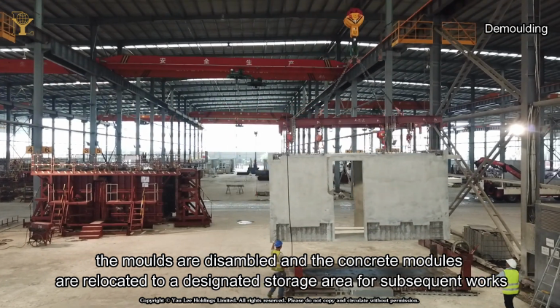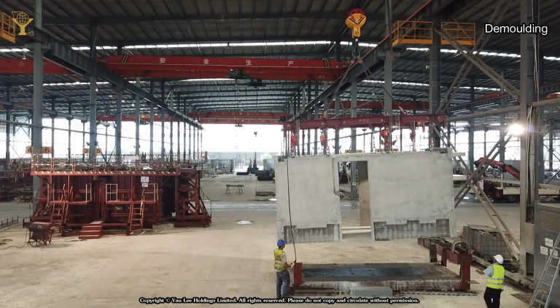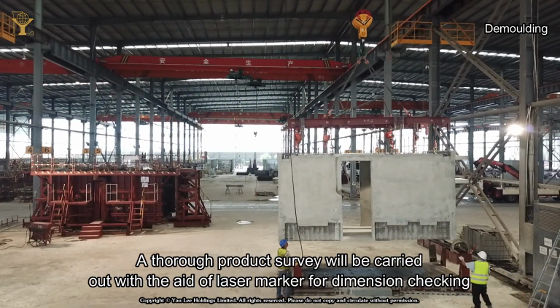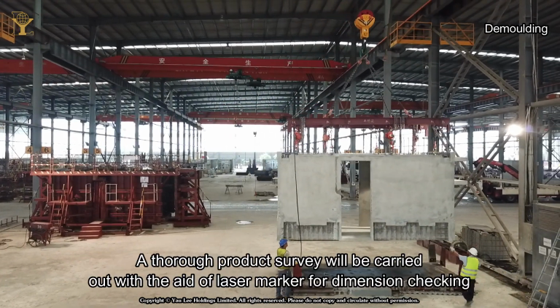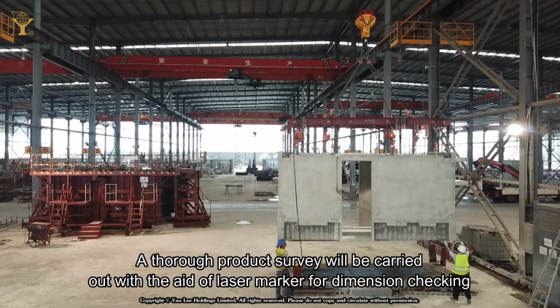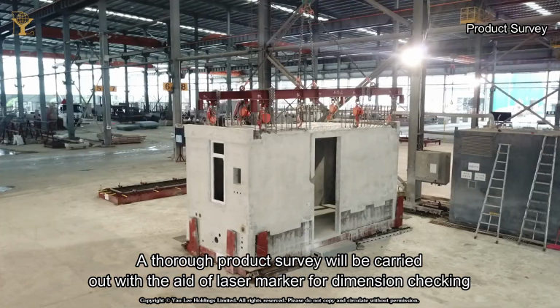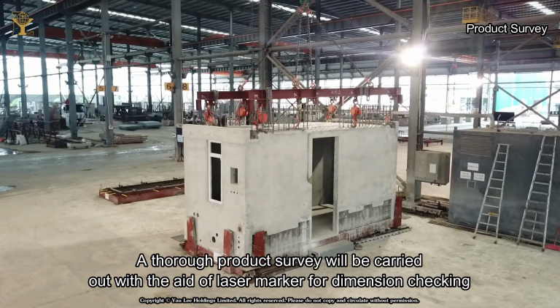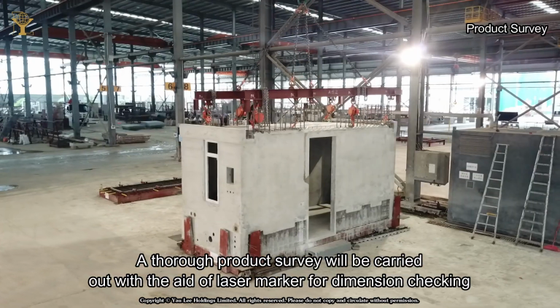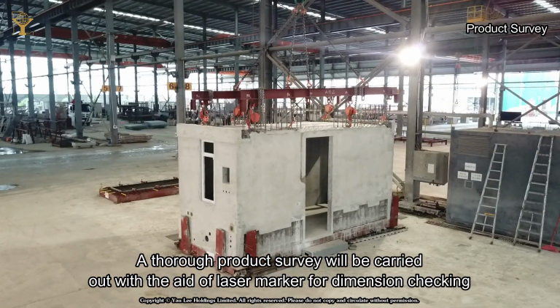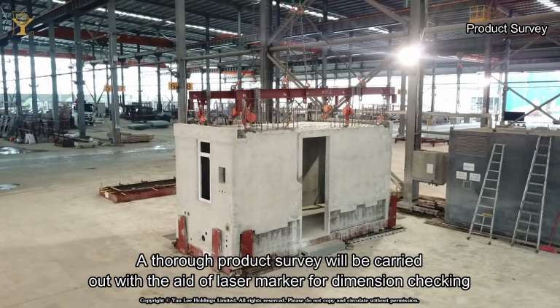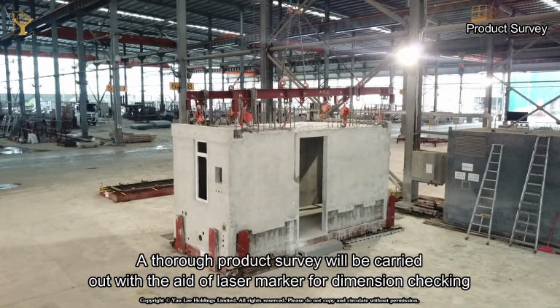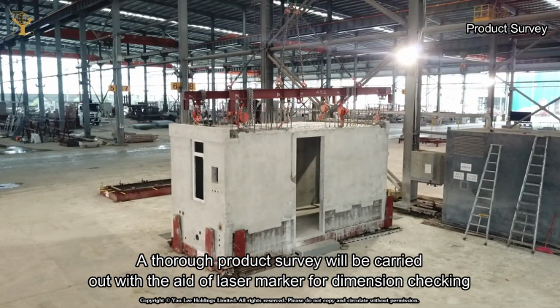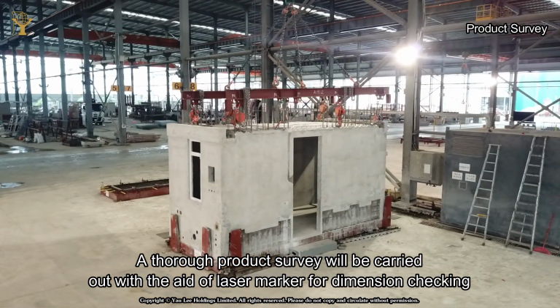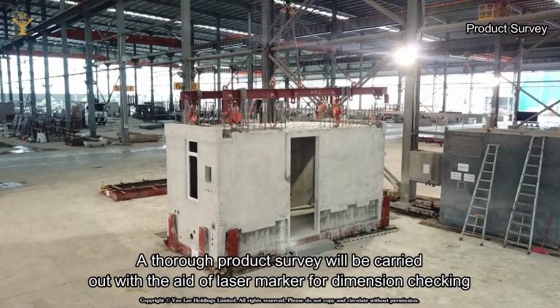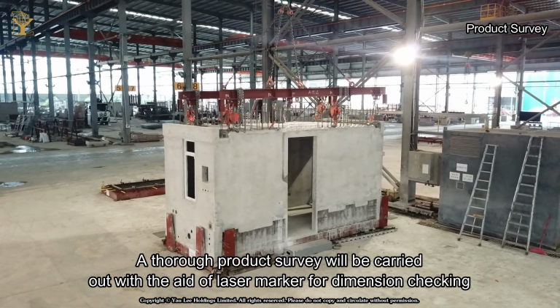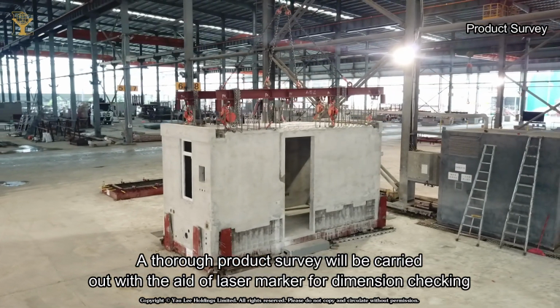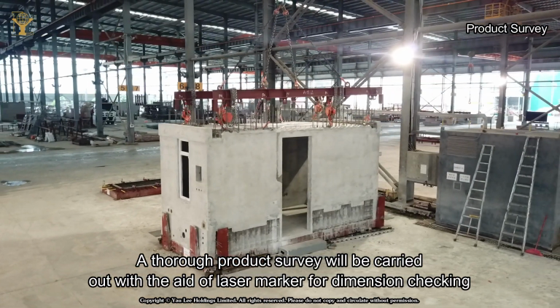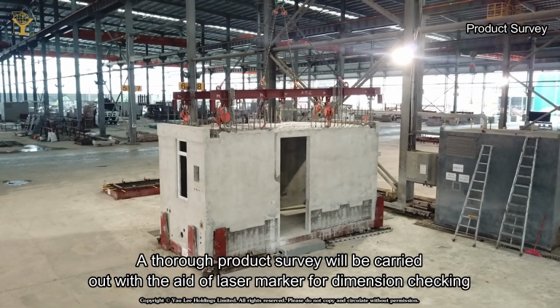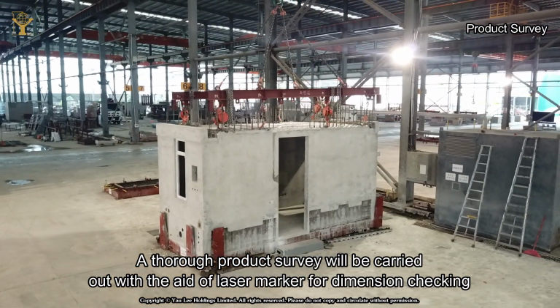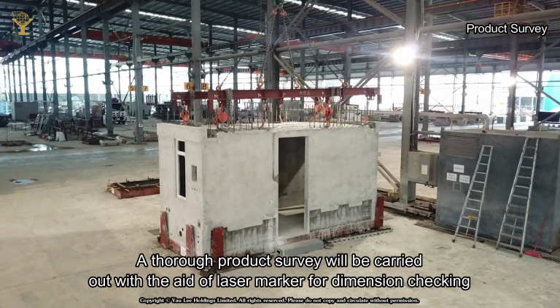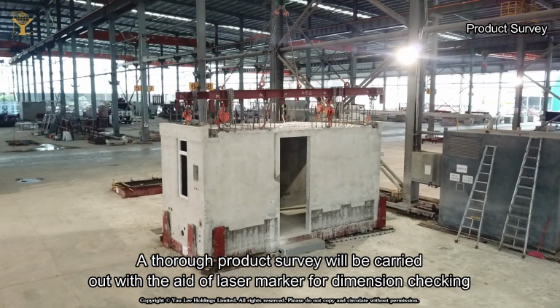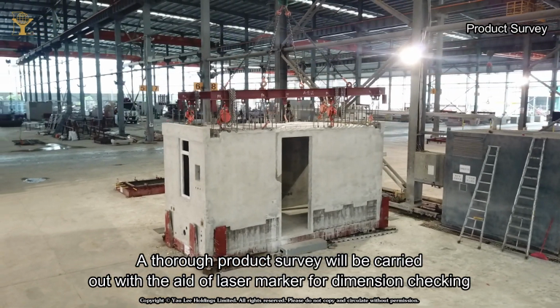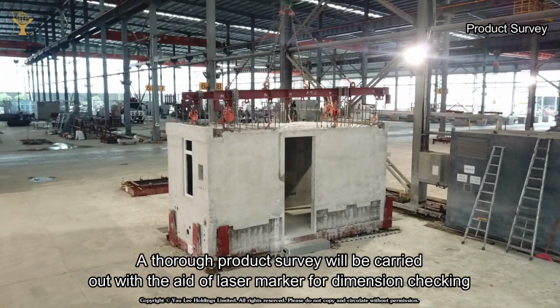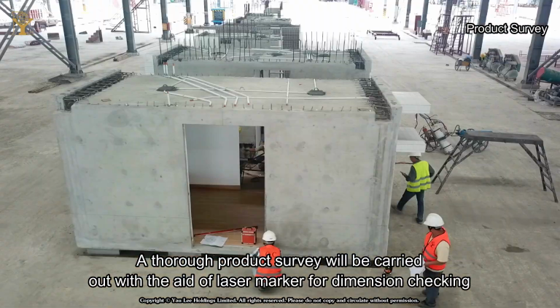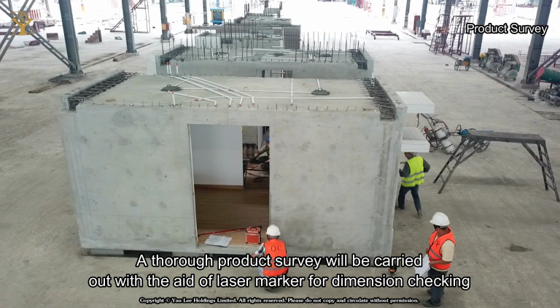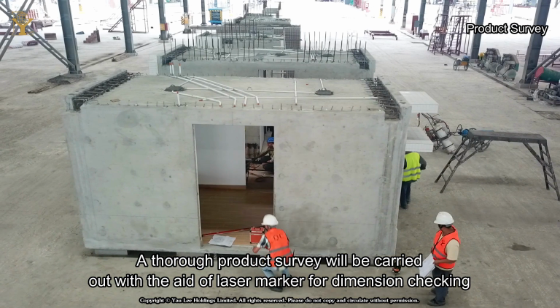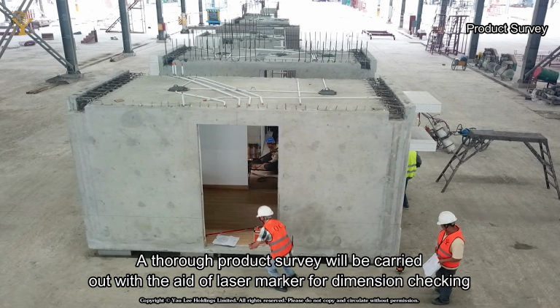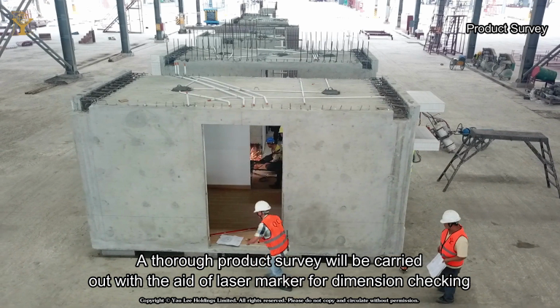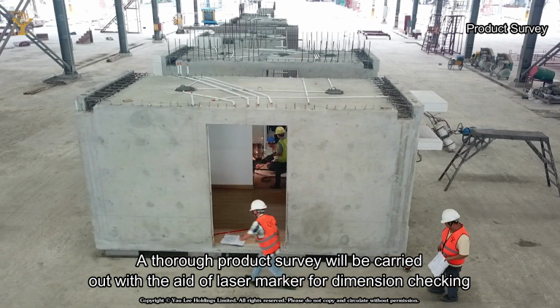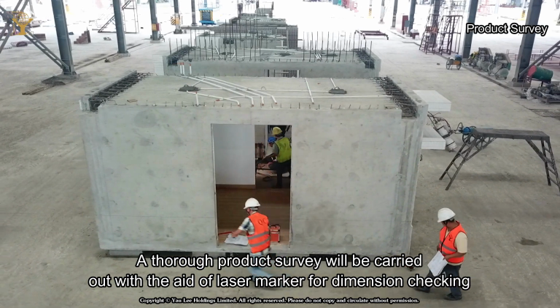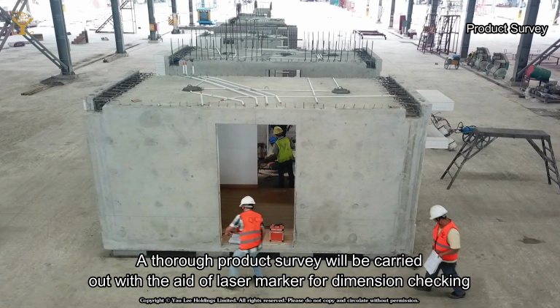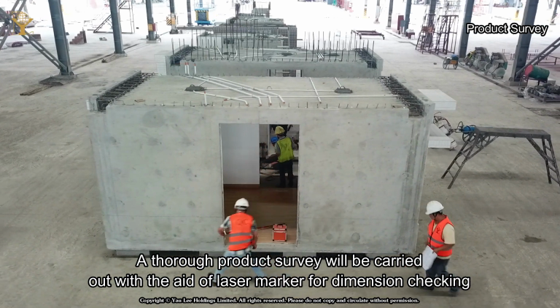A thorough product survey will be carried out with the aid of a laser marker for dimension checking.